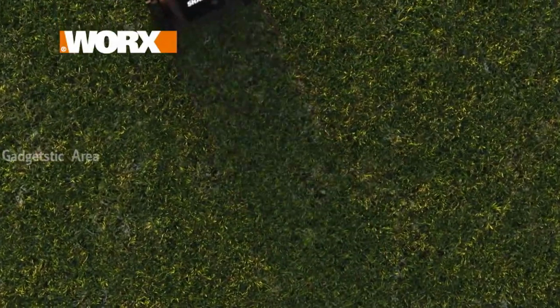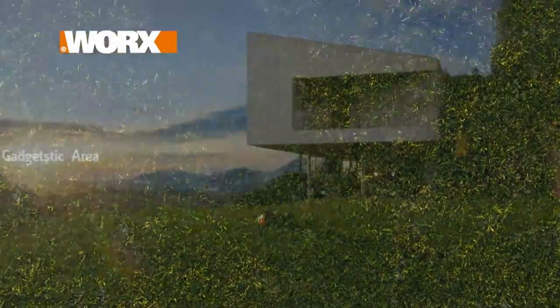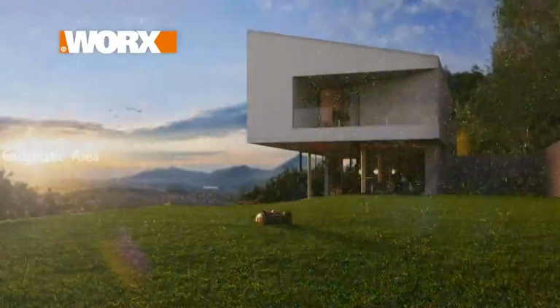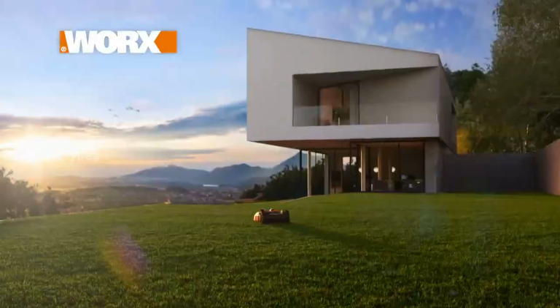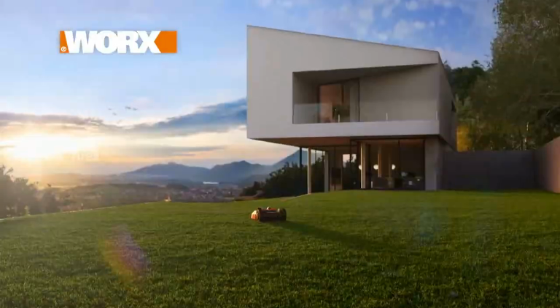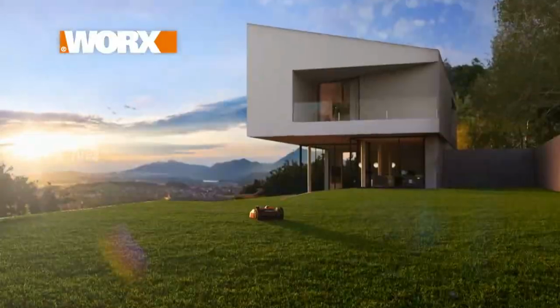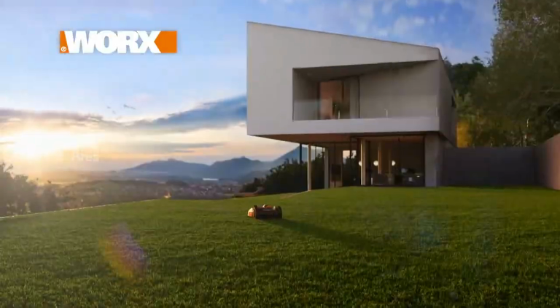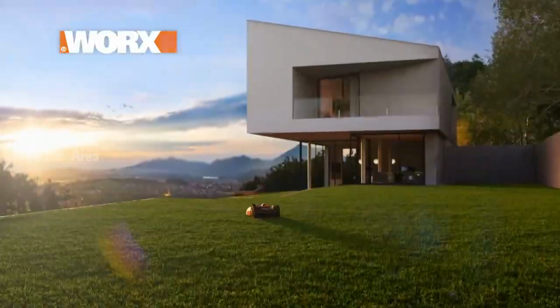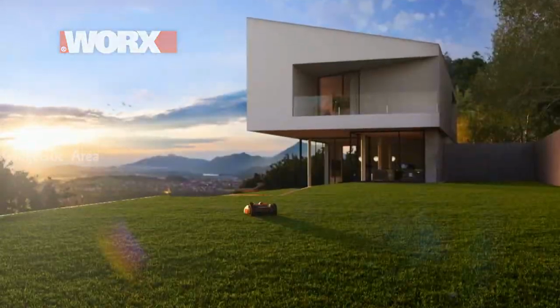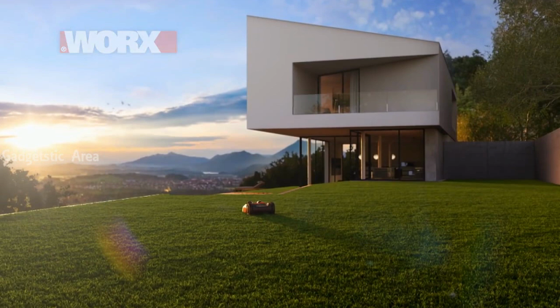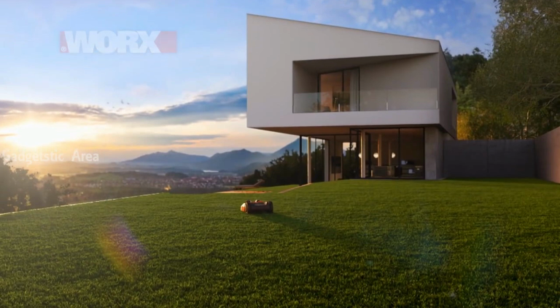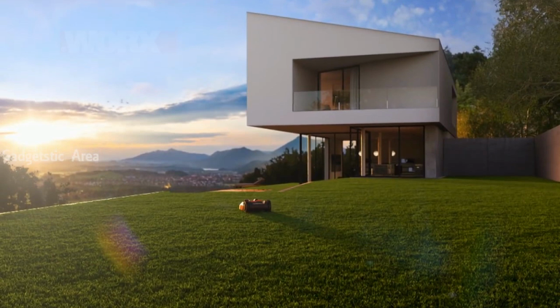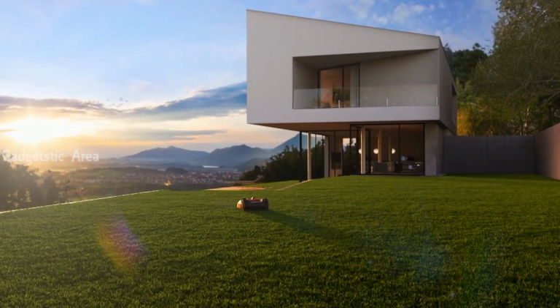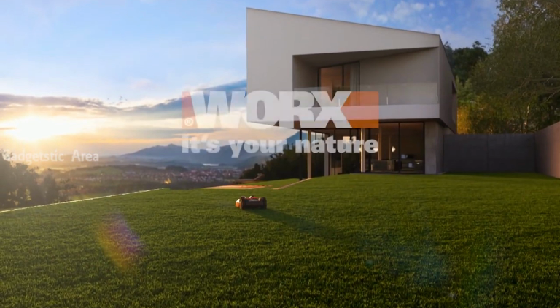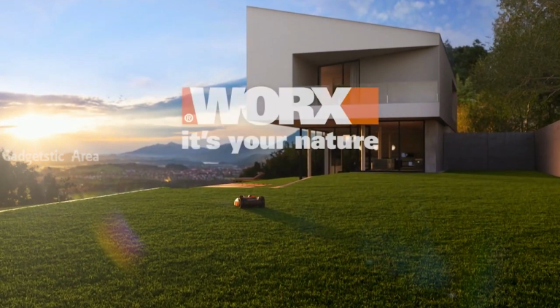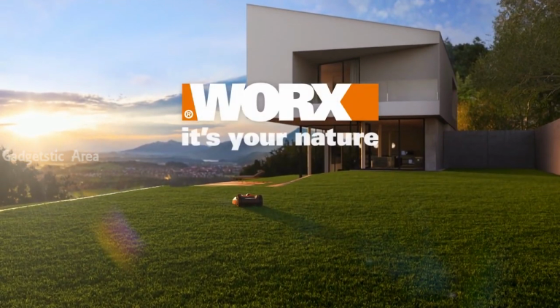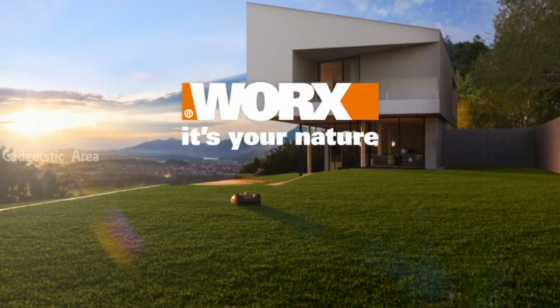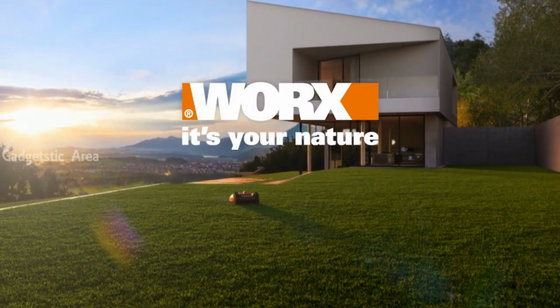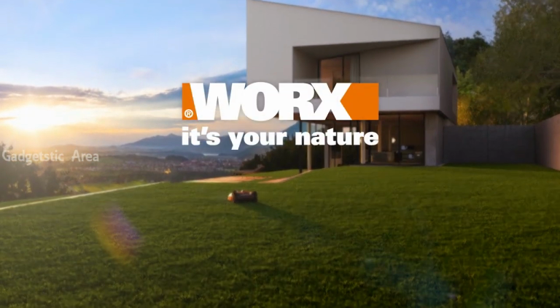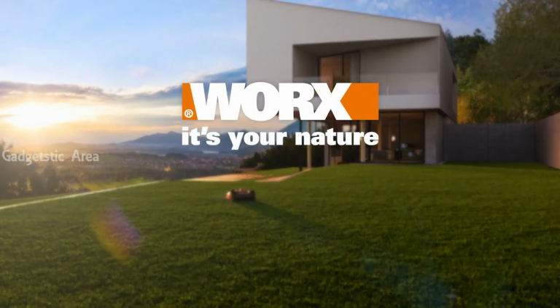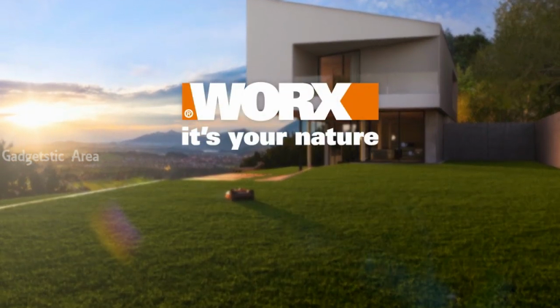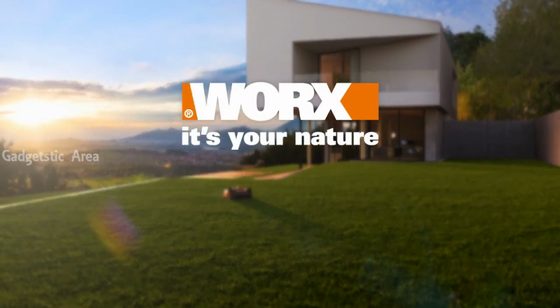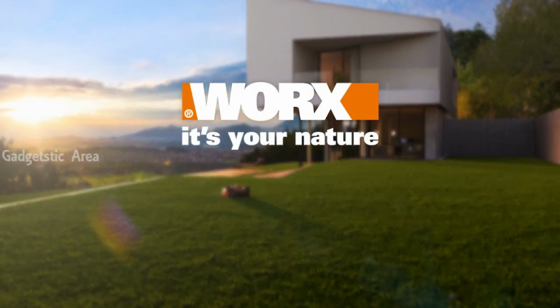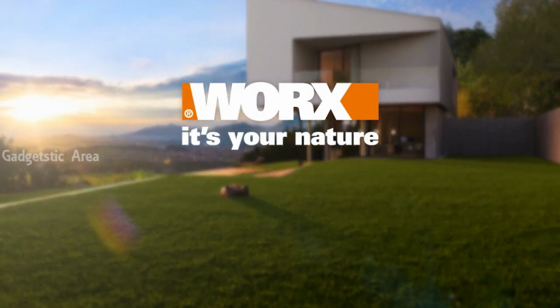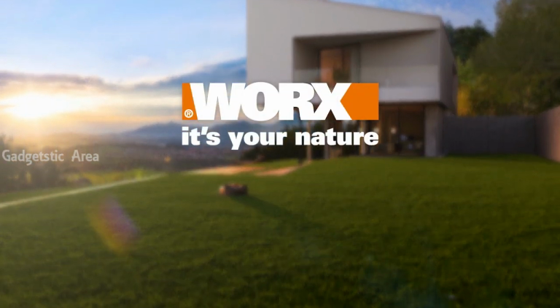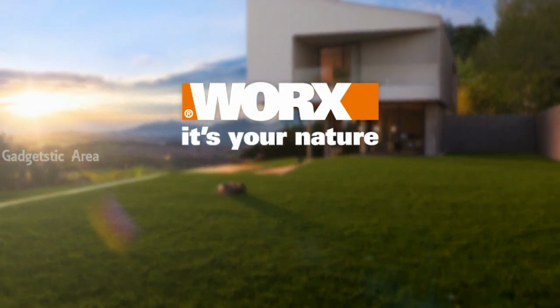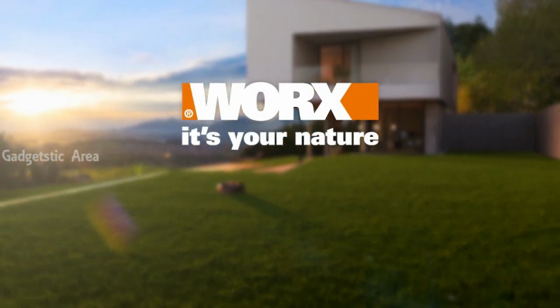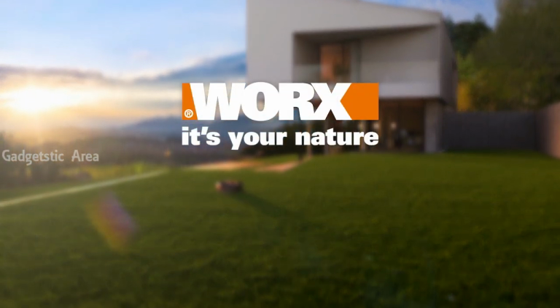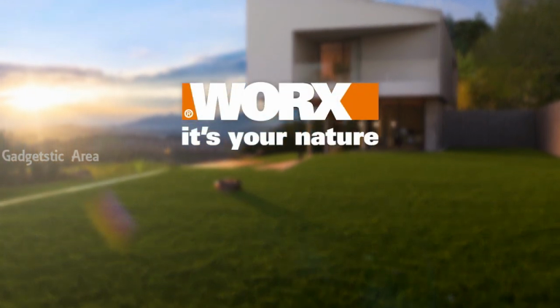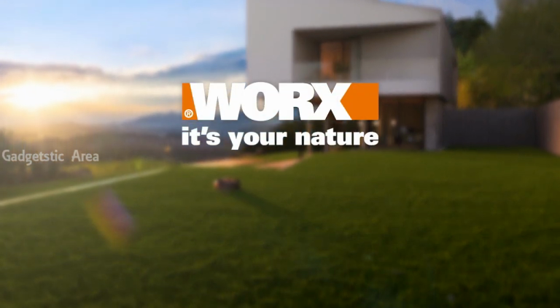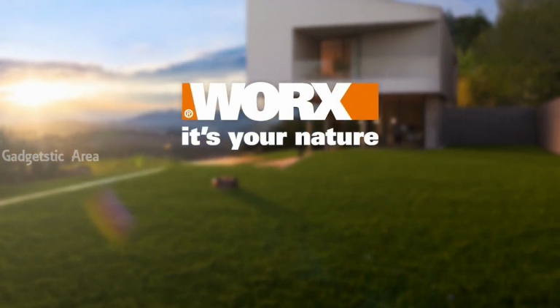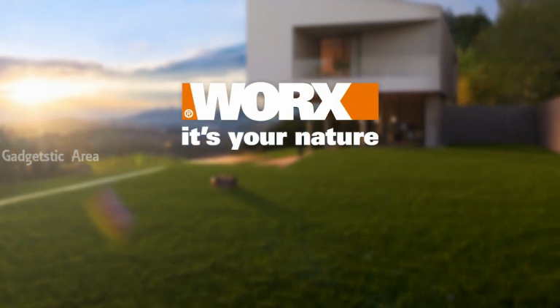The best thing that can happen to your lawn. Visit WORX.com now.